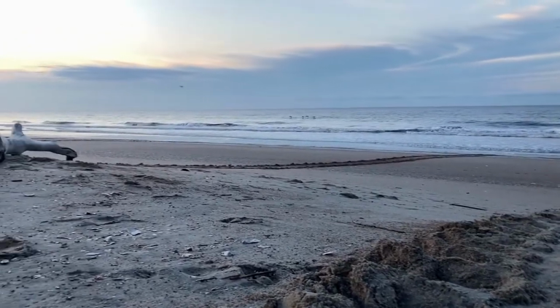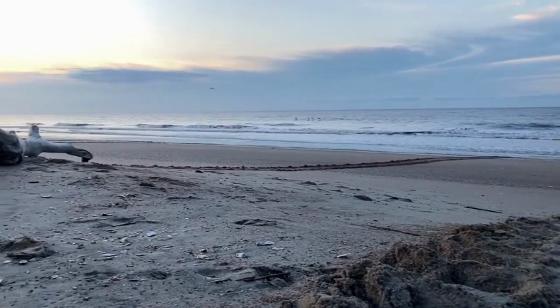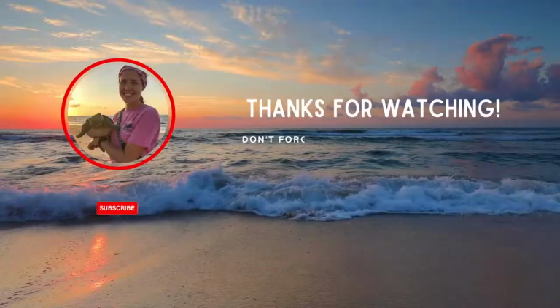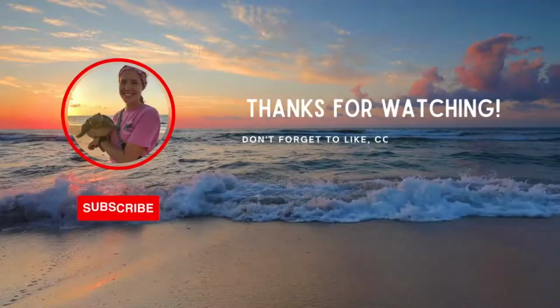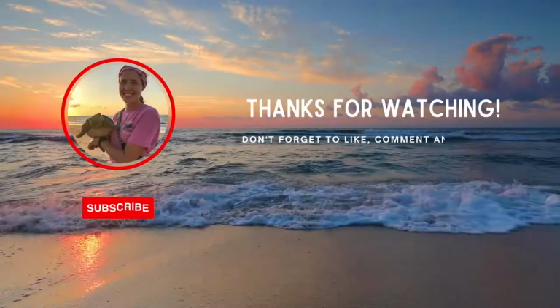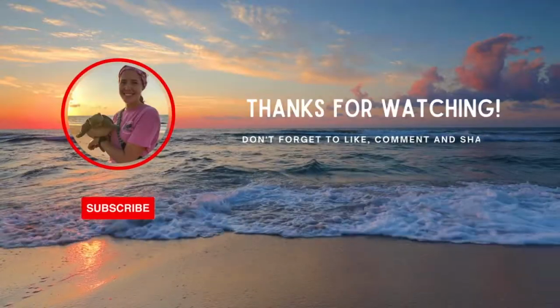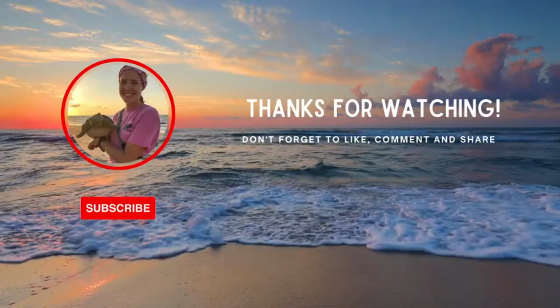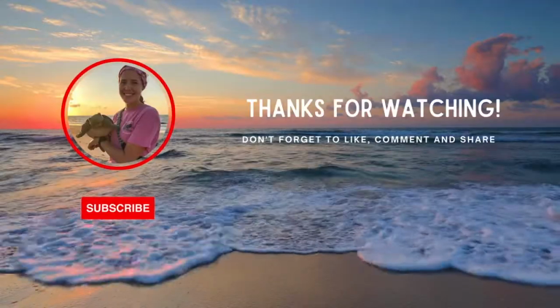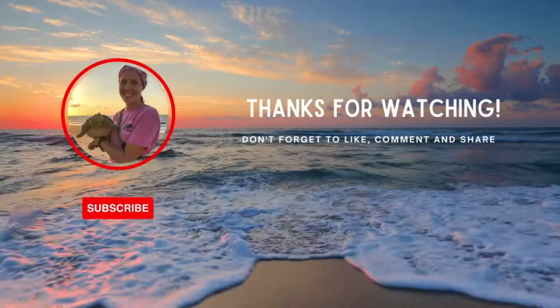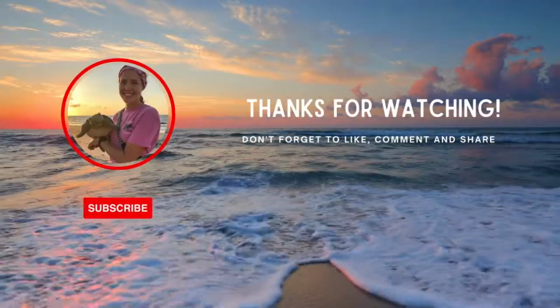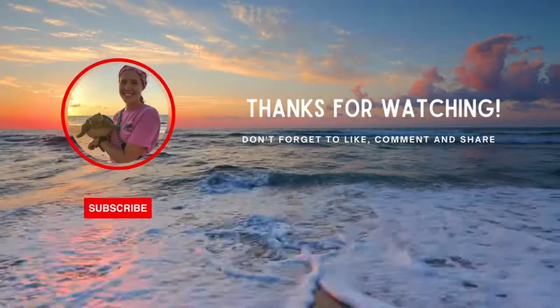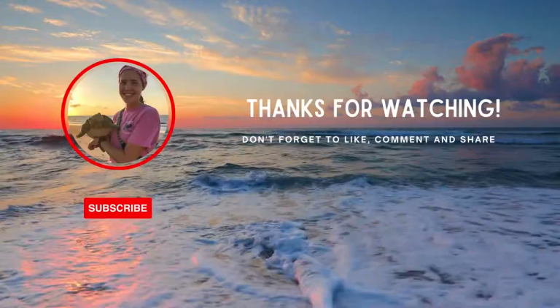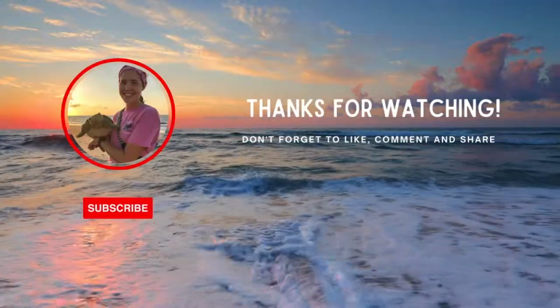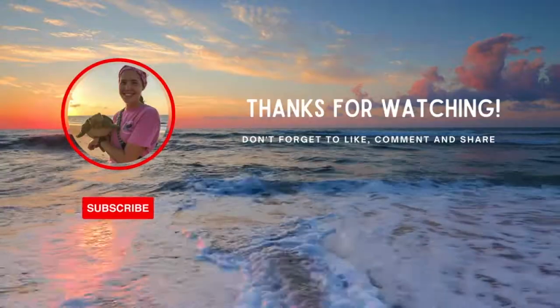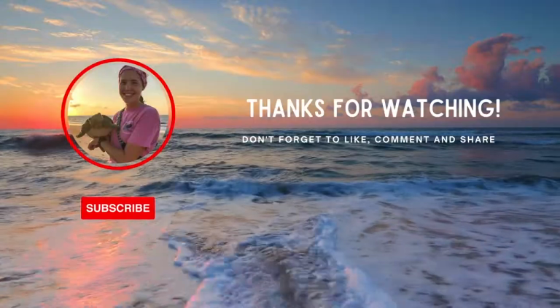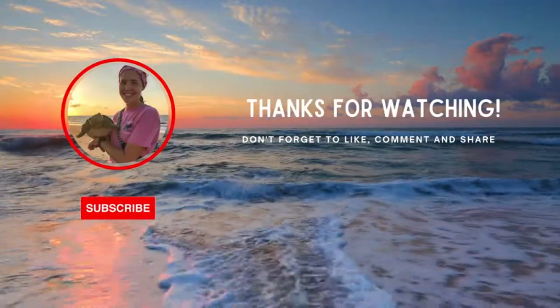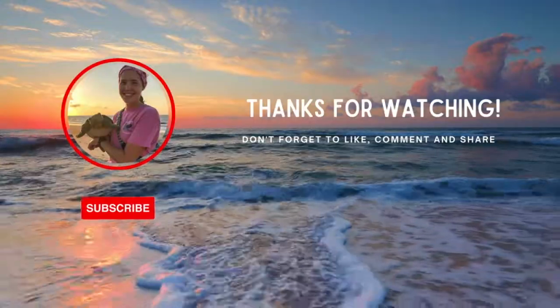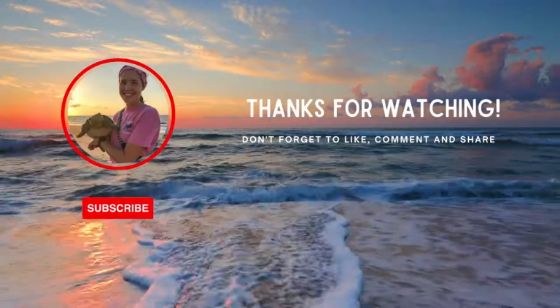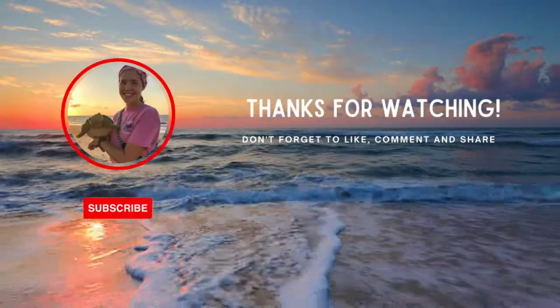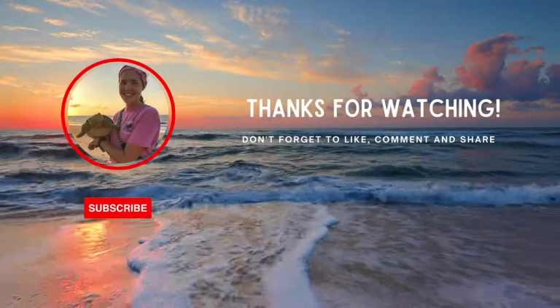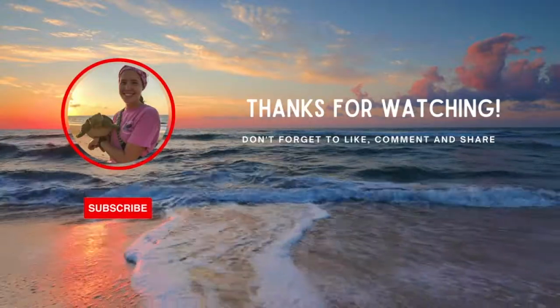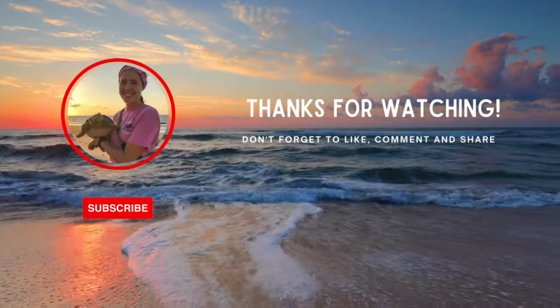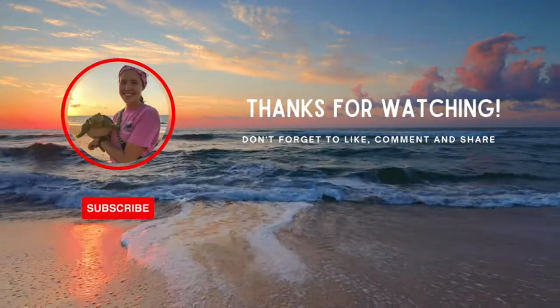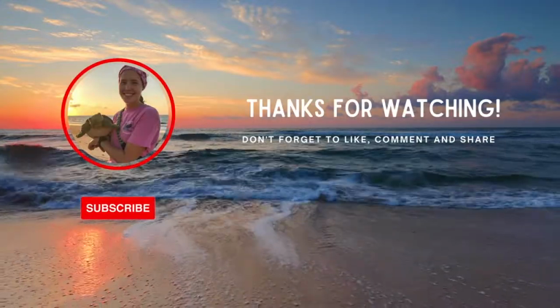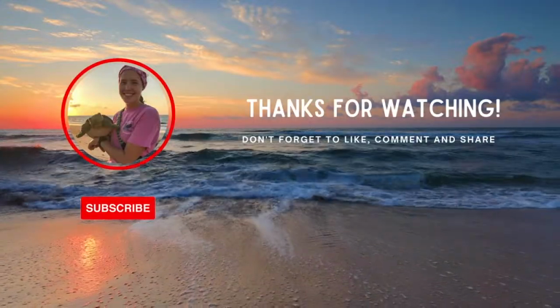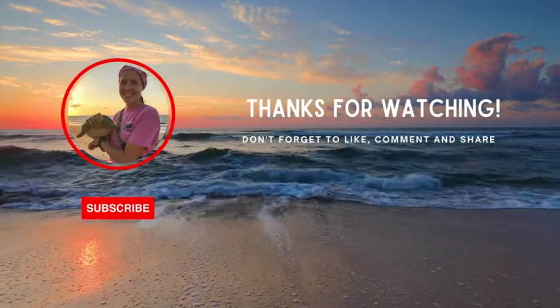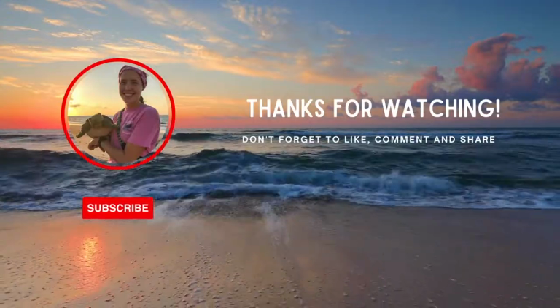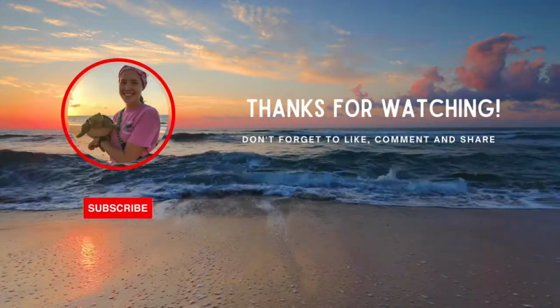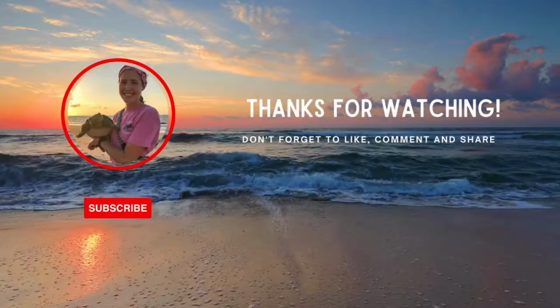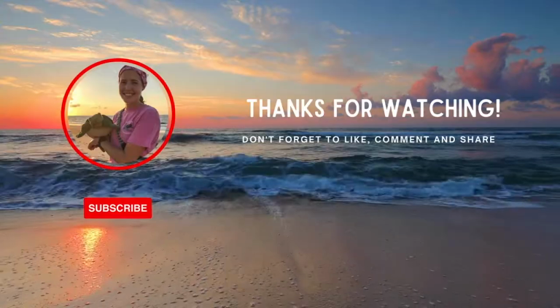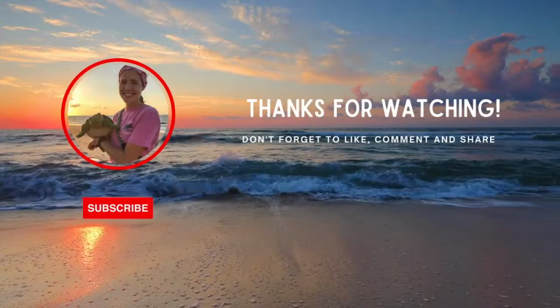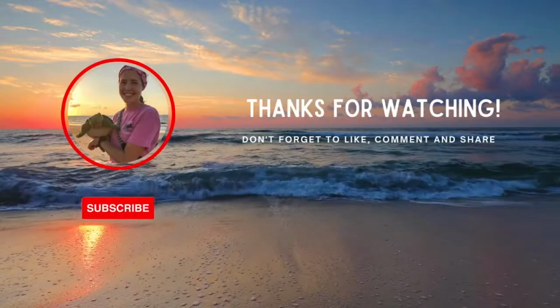If you enjoyed this video, be sure to give it a big thumbs up and subscribe for more turtley awesome content.